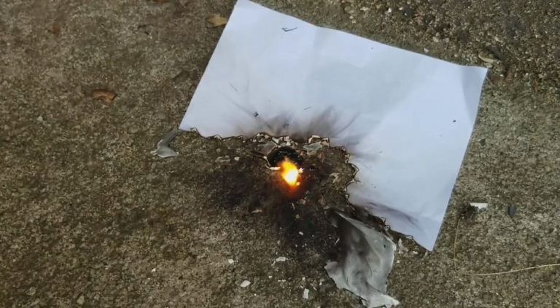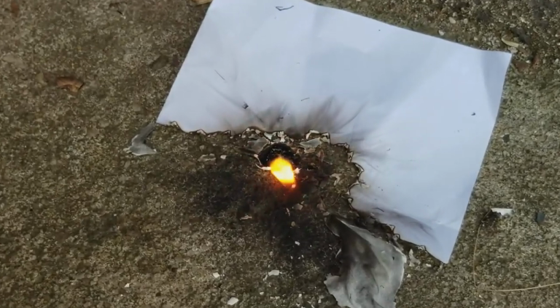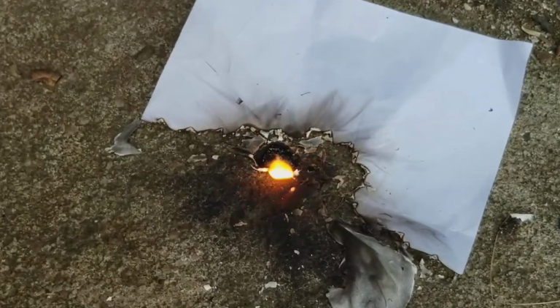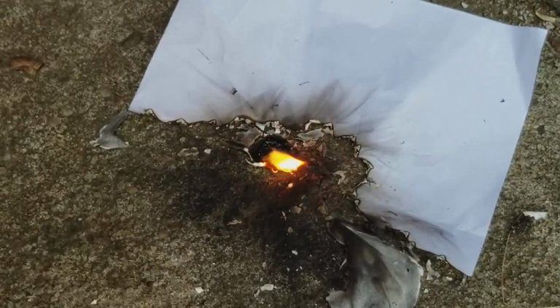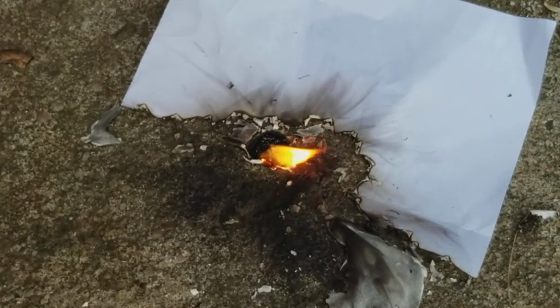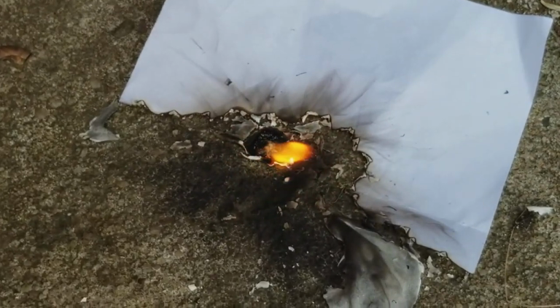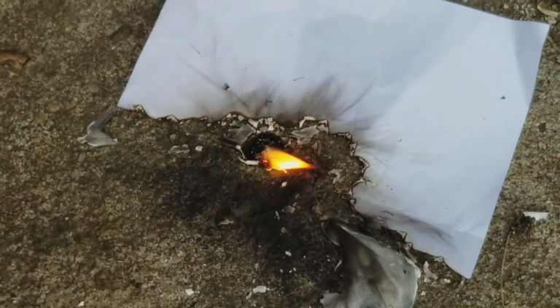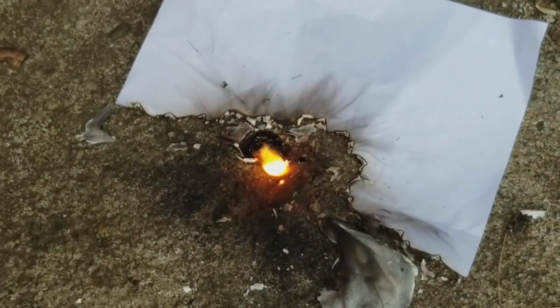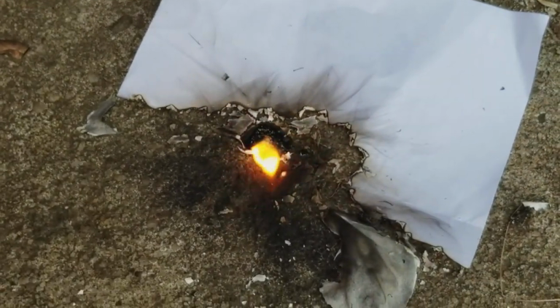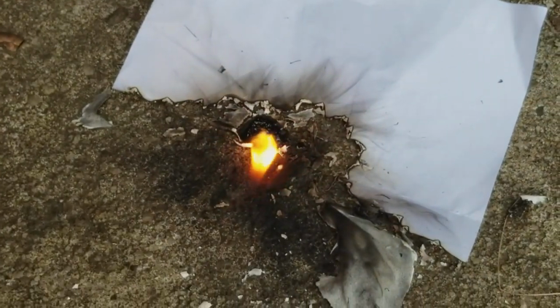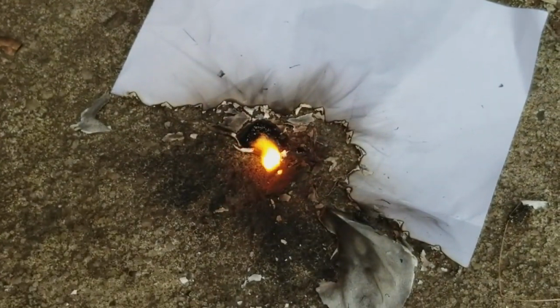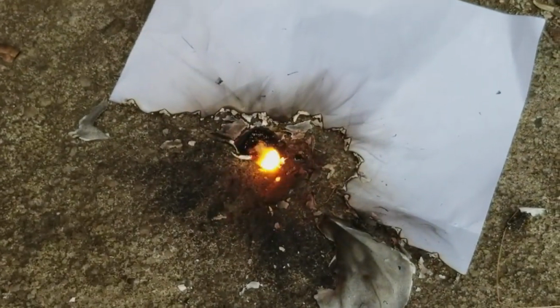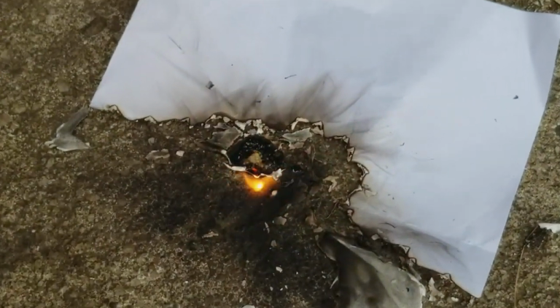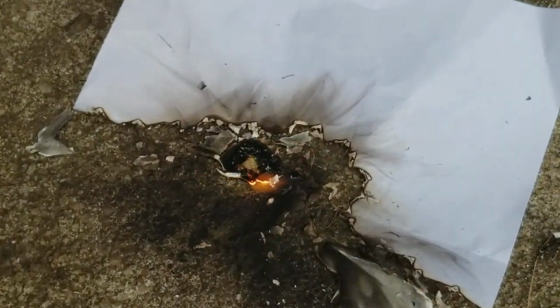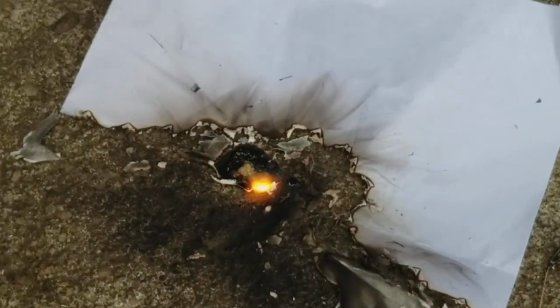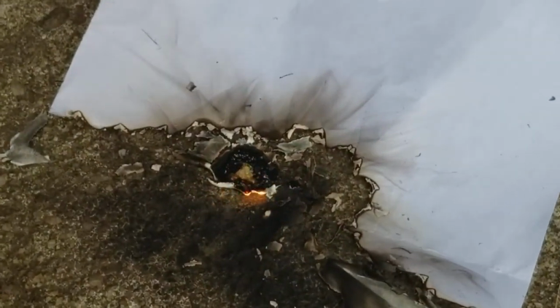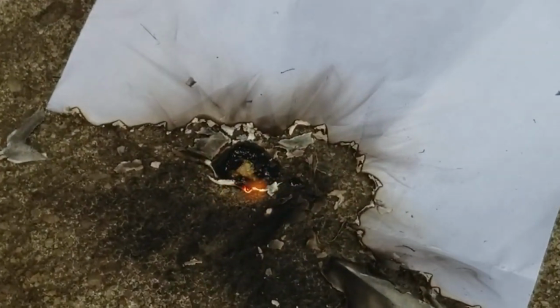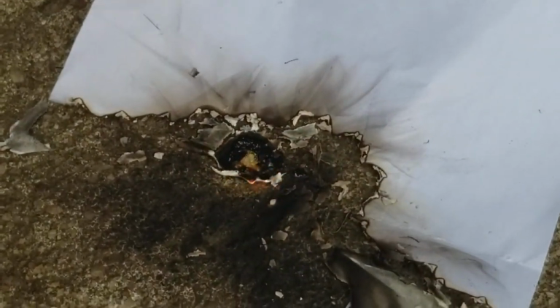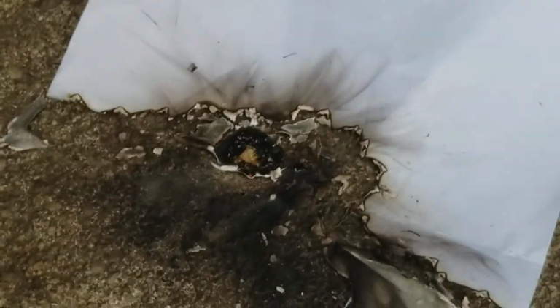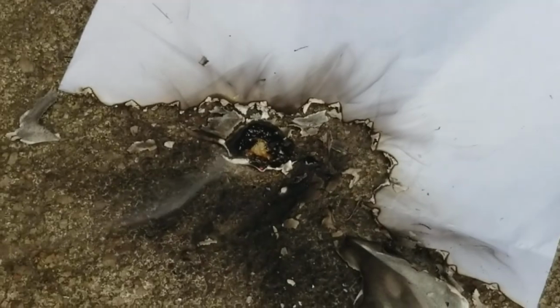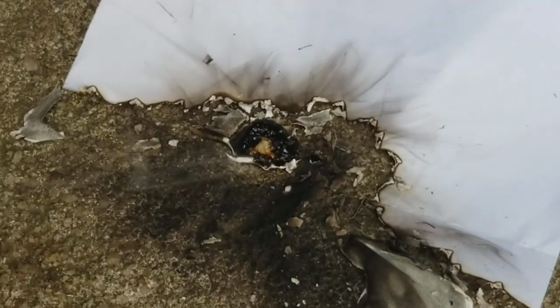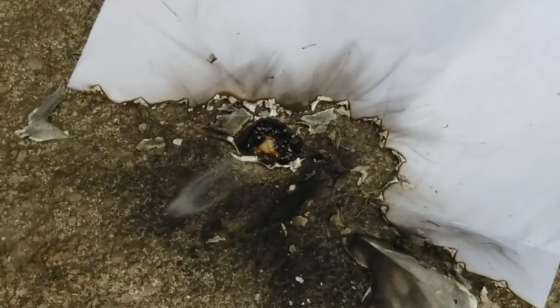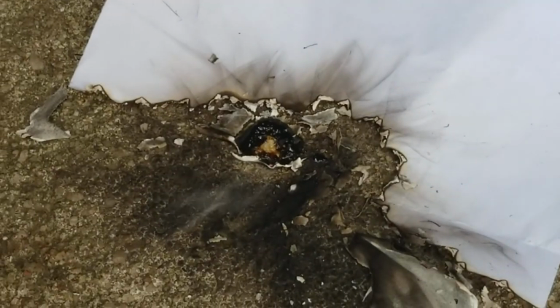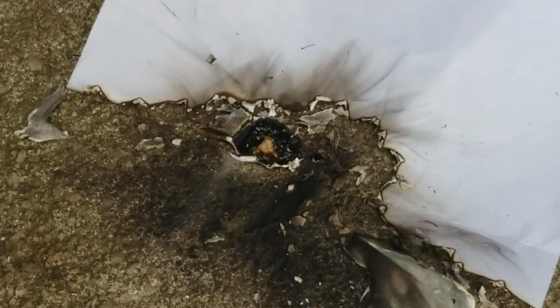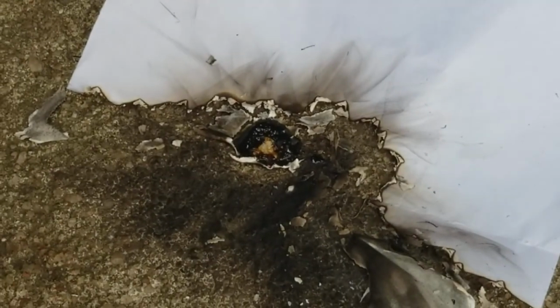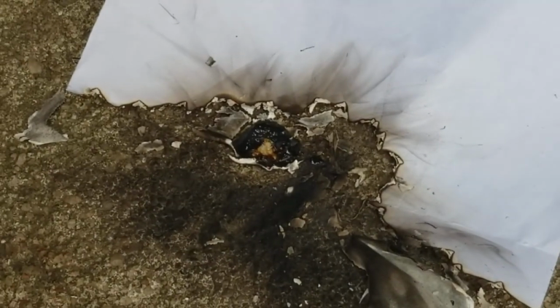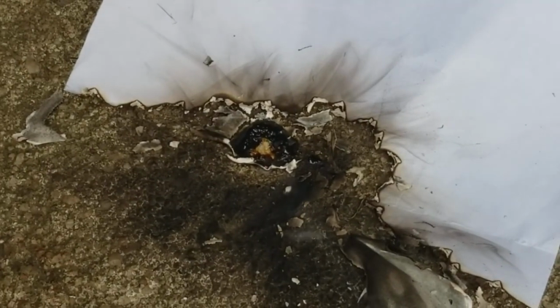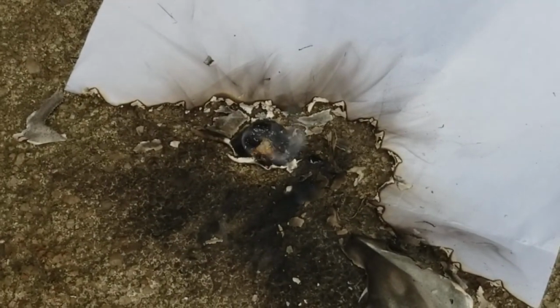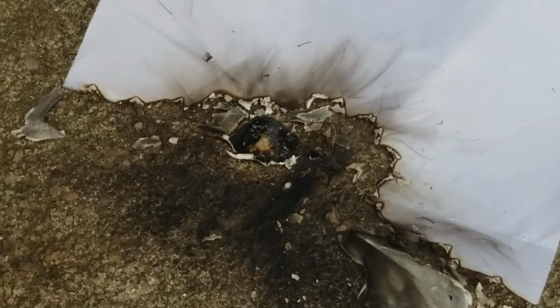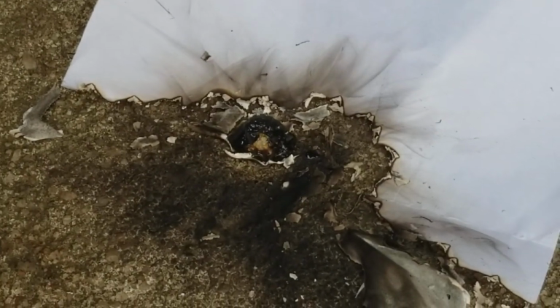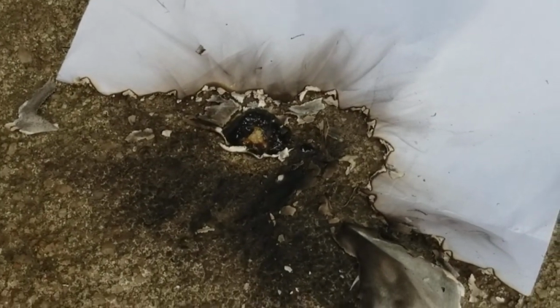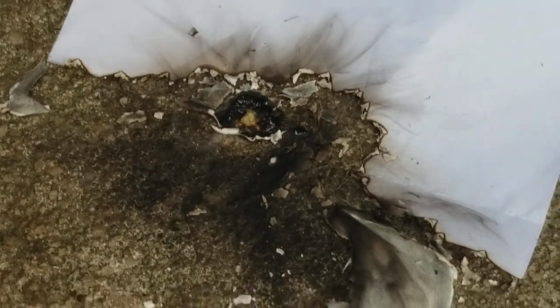And it's starting to die out. Just a little scuffle left. There it goes.